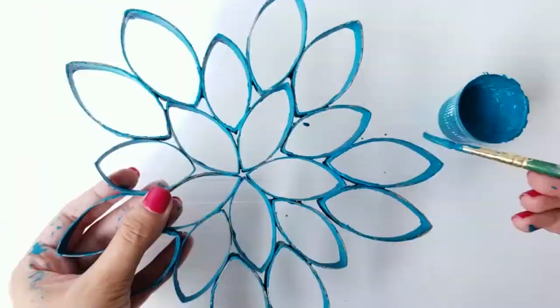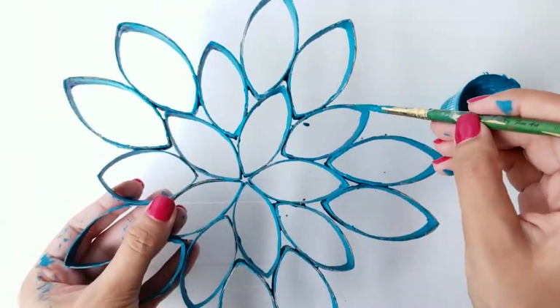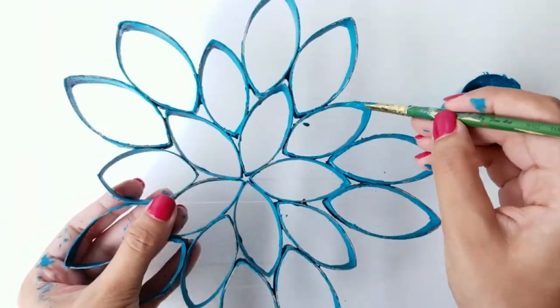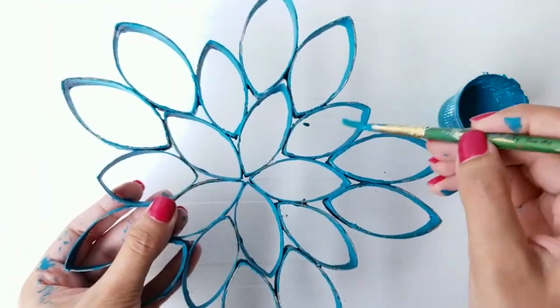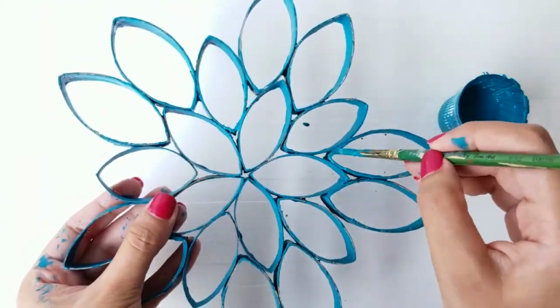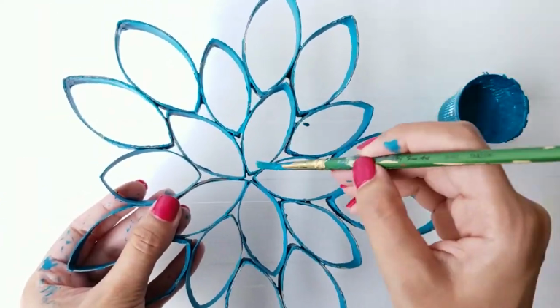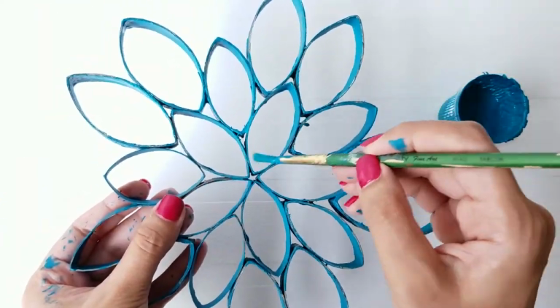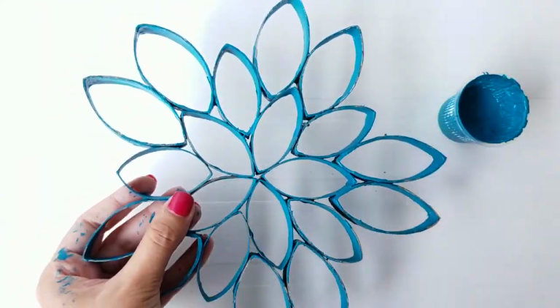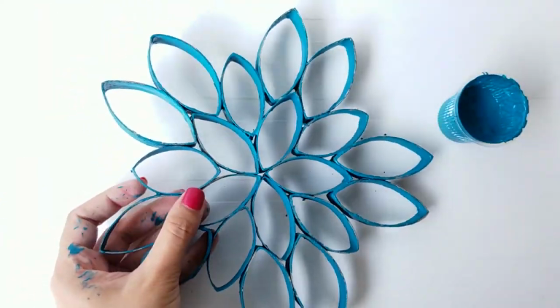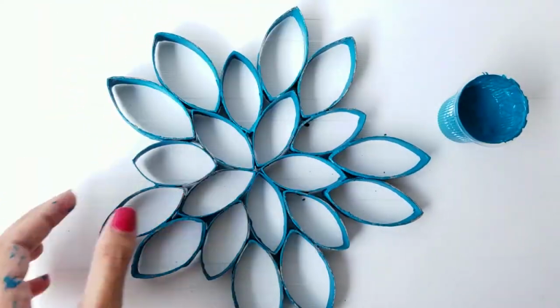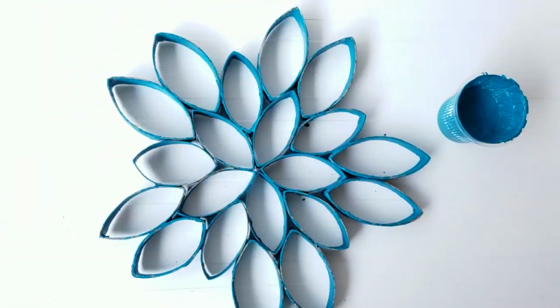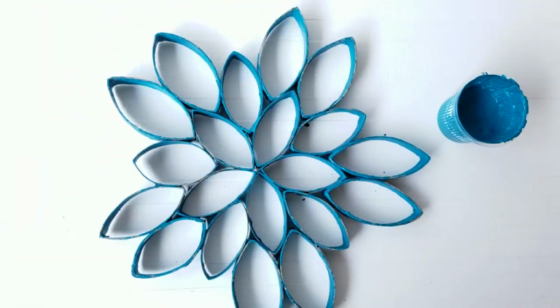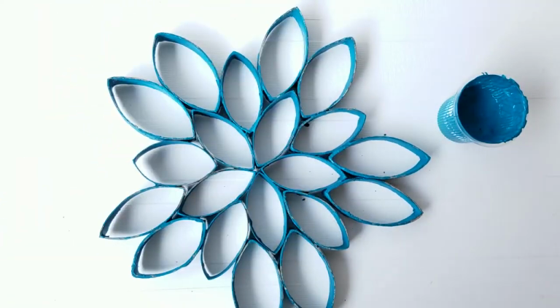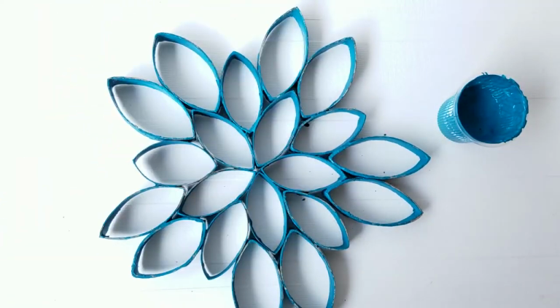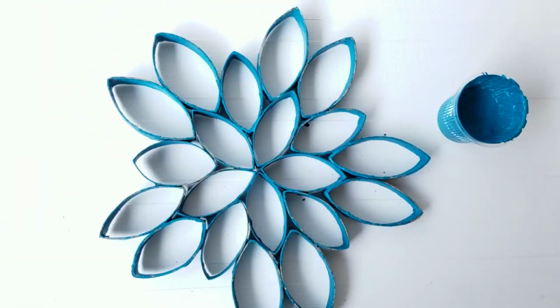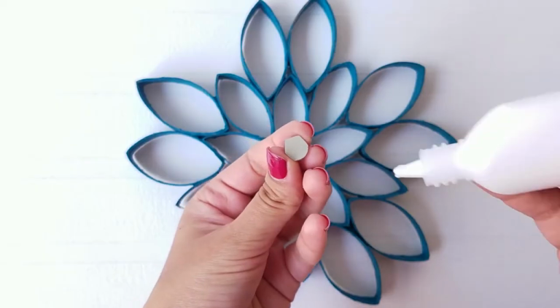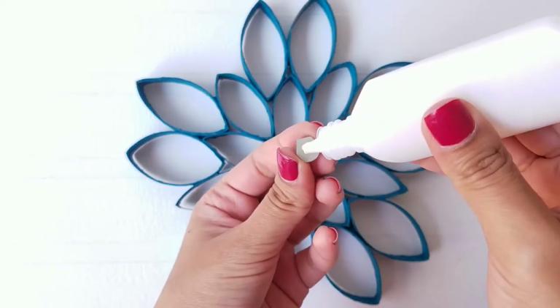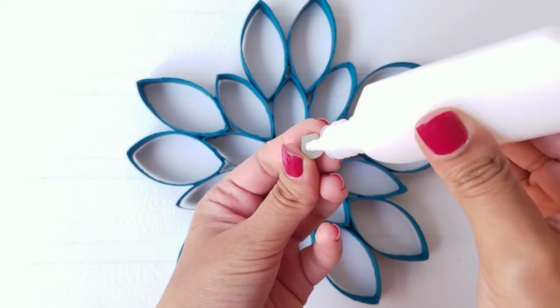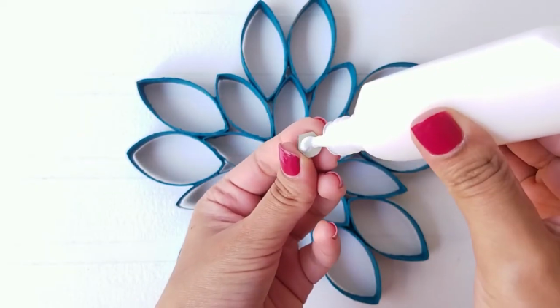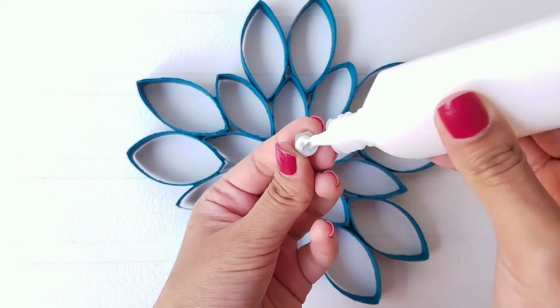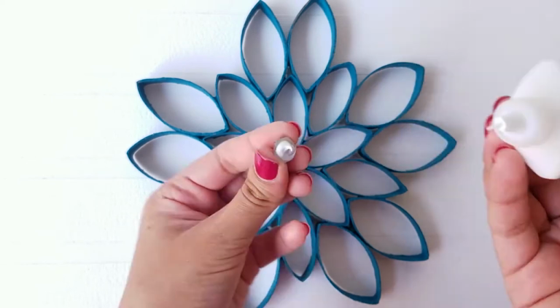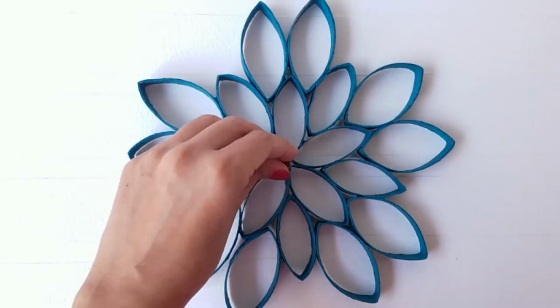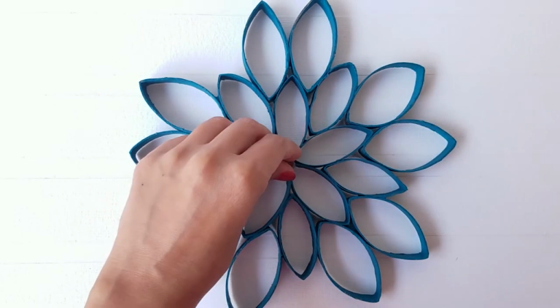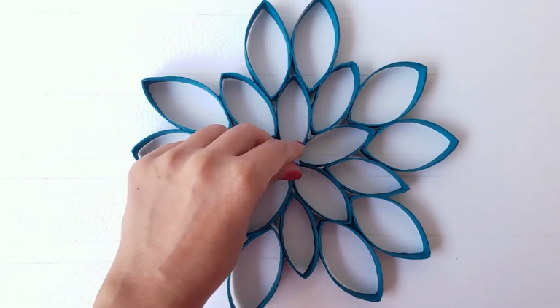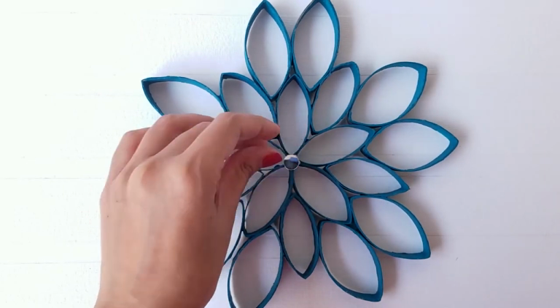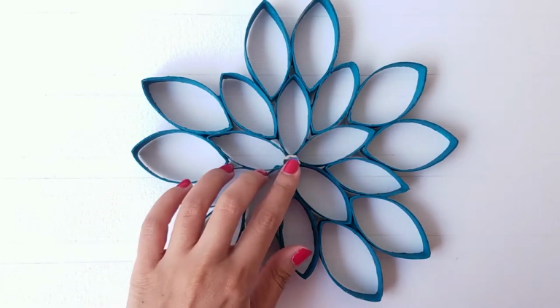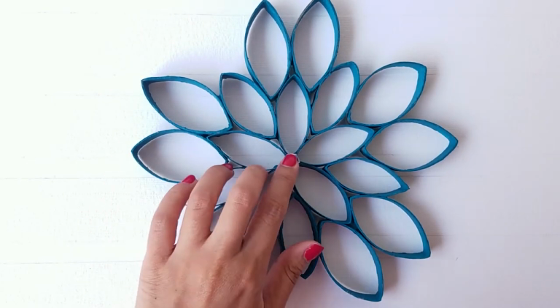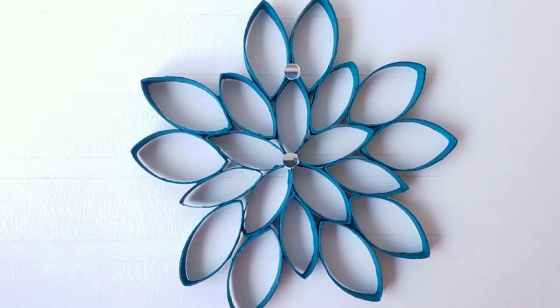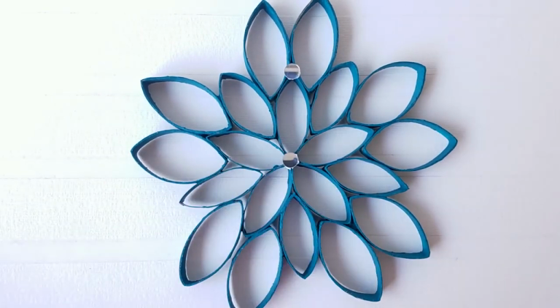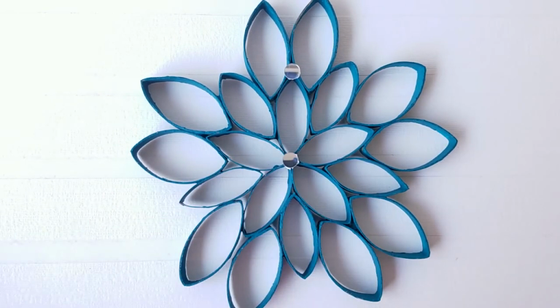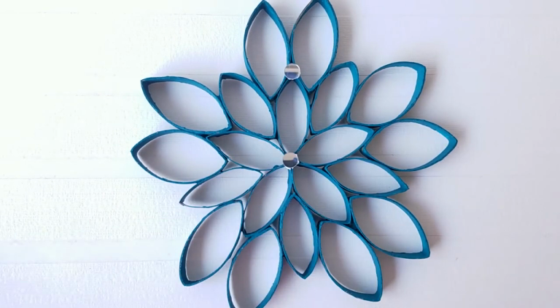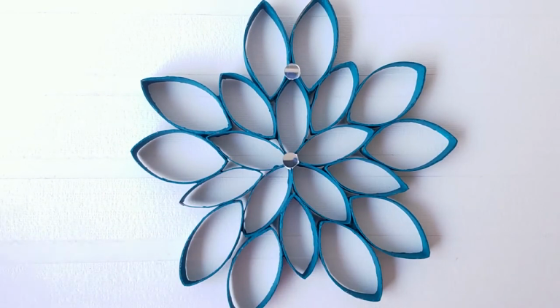Once all the flowers are completely dried, you can decorate them with mirrors and pearls.